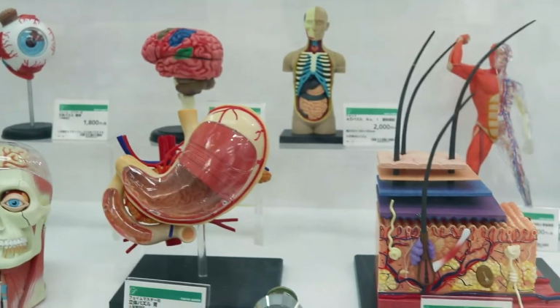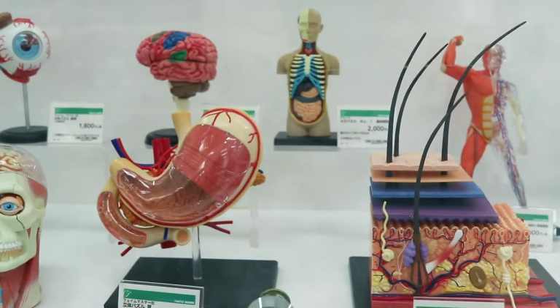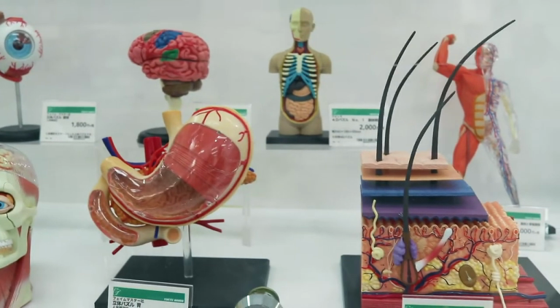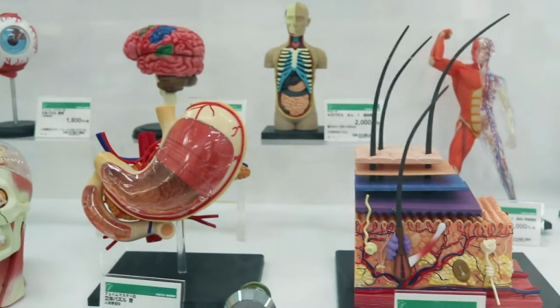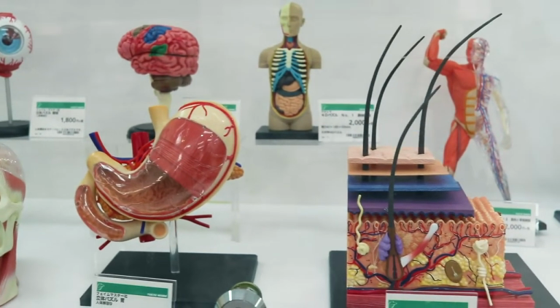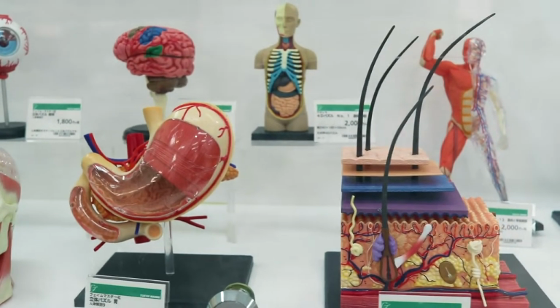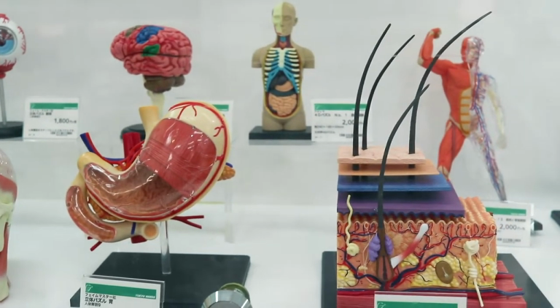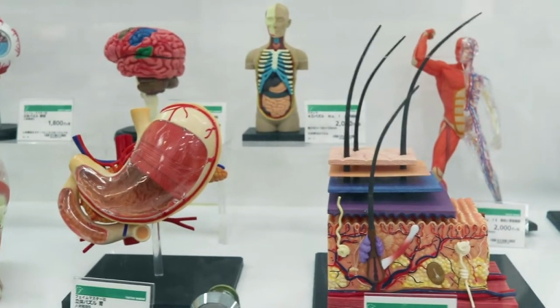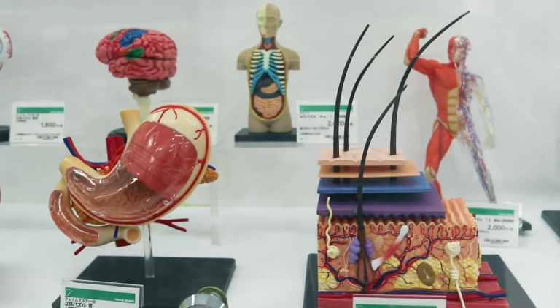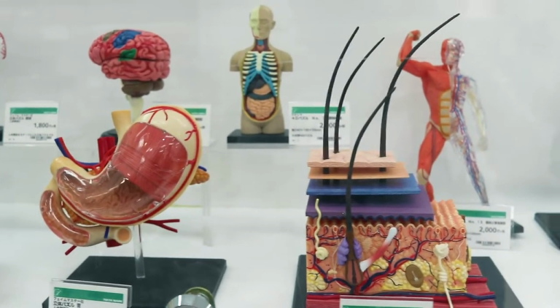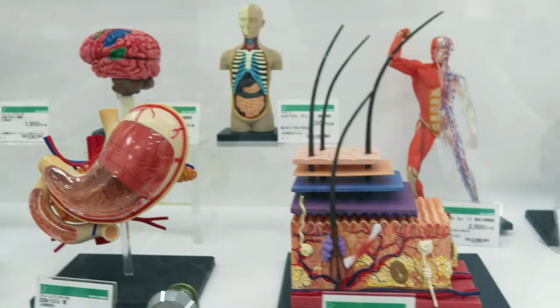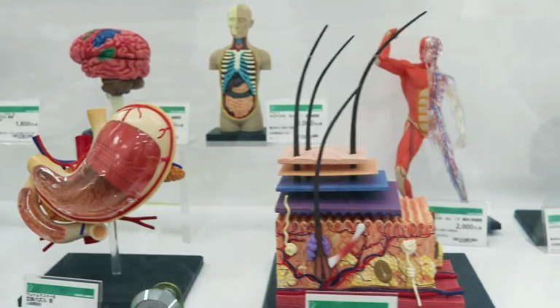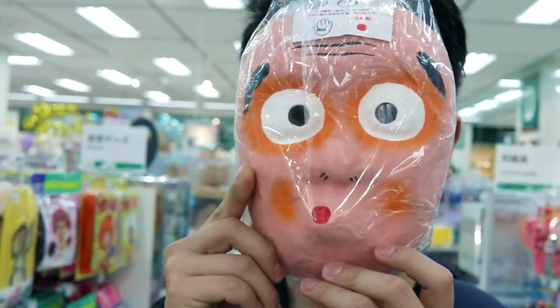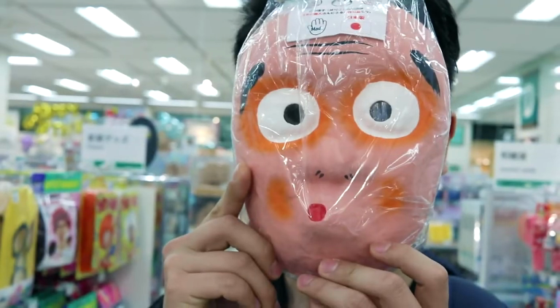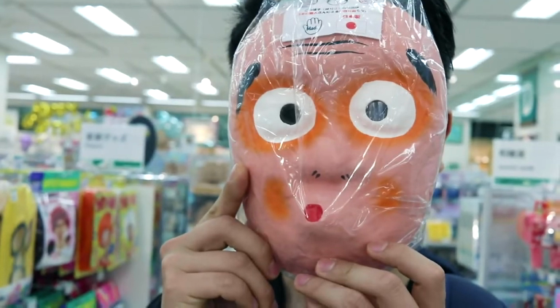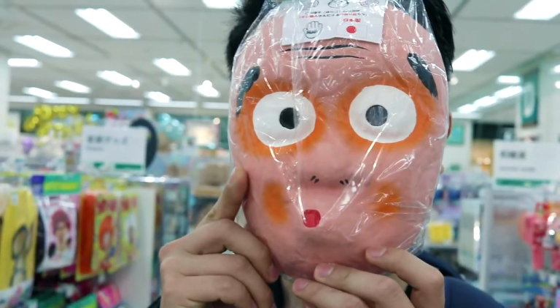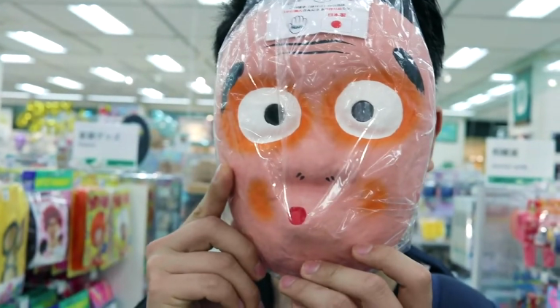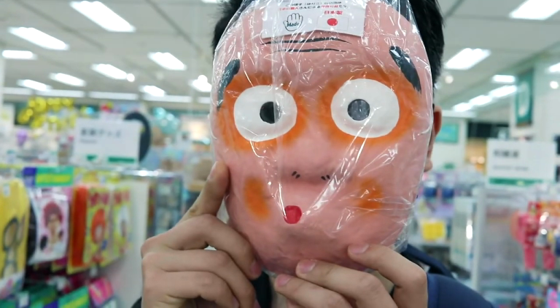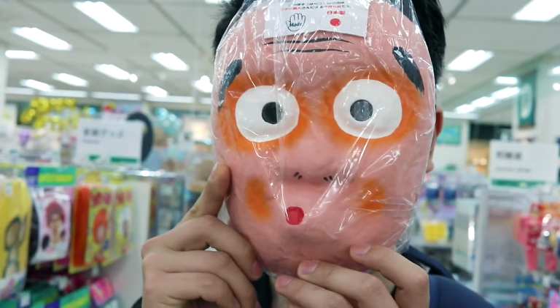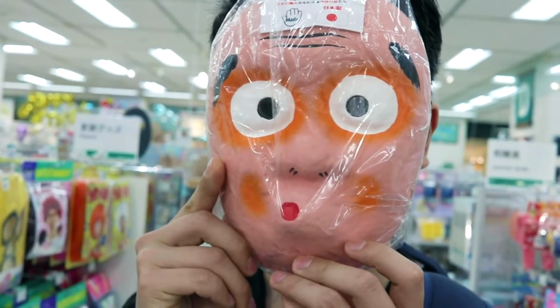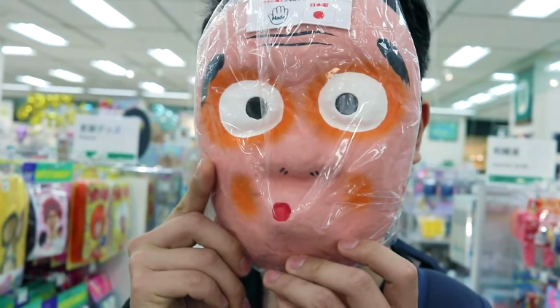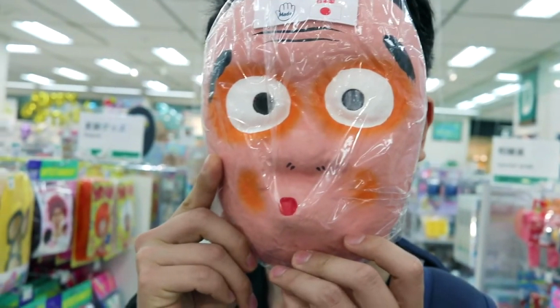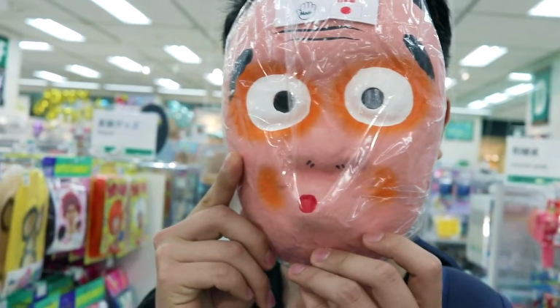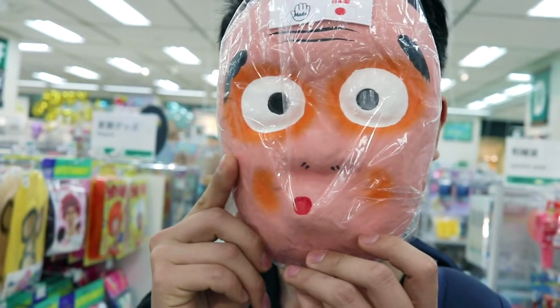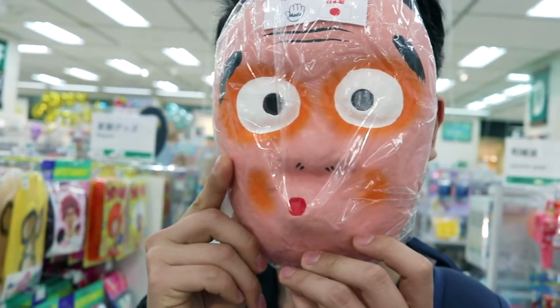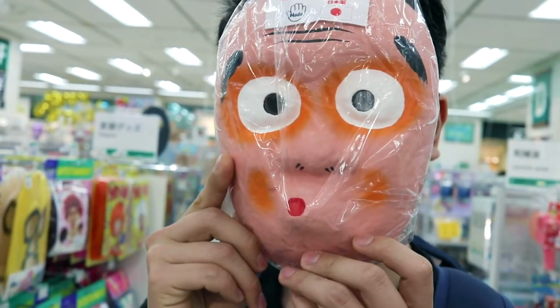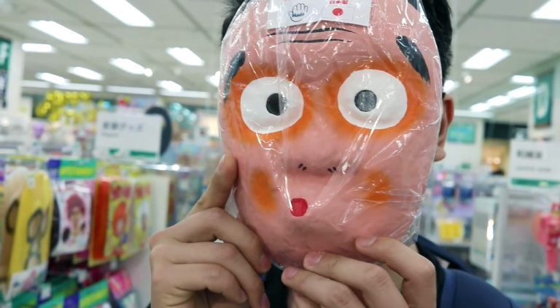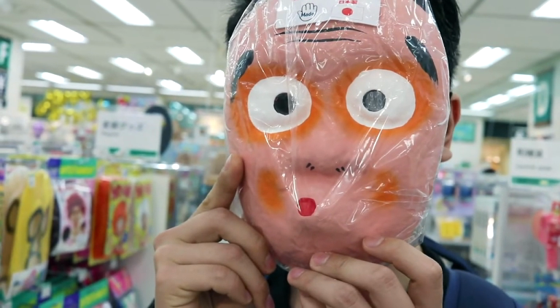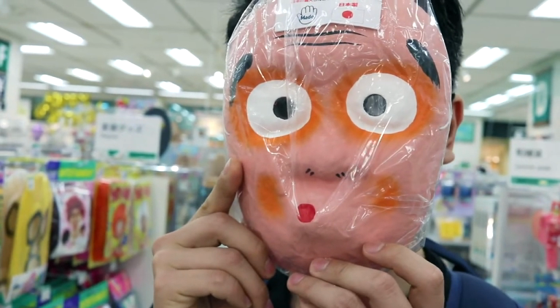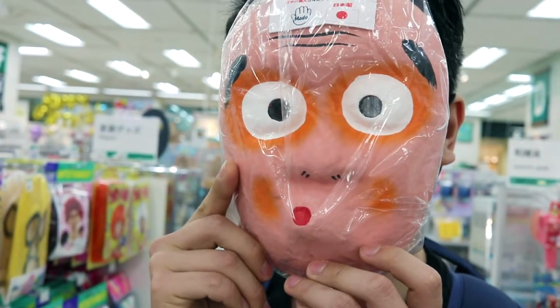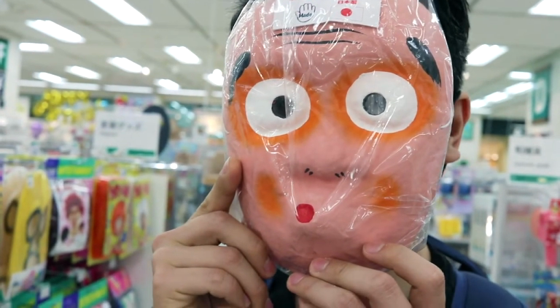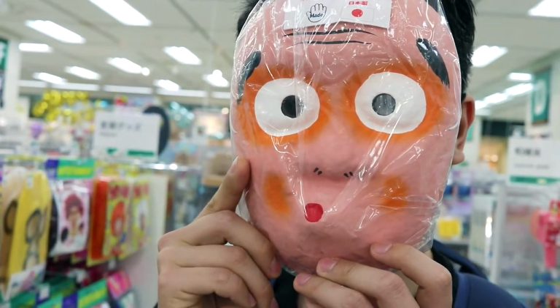Everyone say hi to Yuji. He's been grounded from my videos.